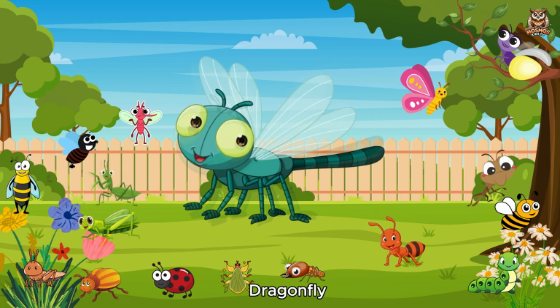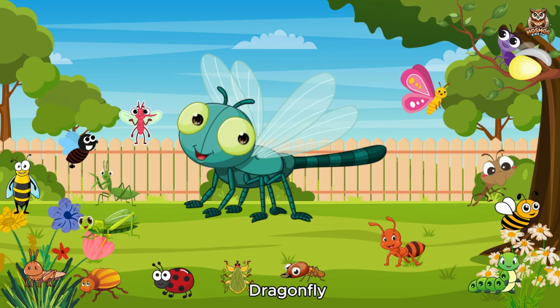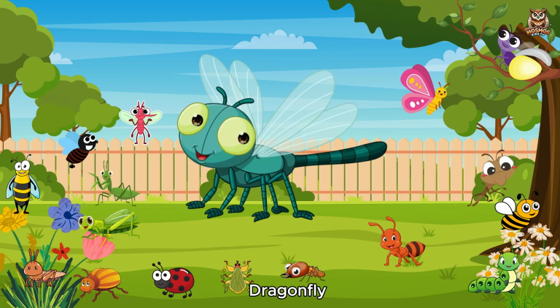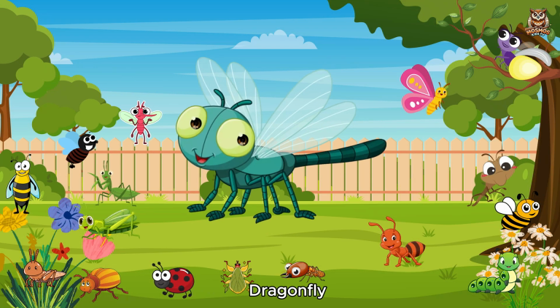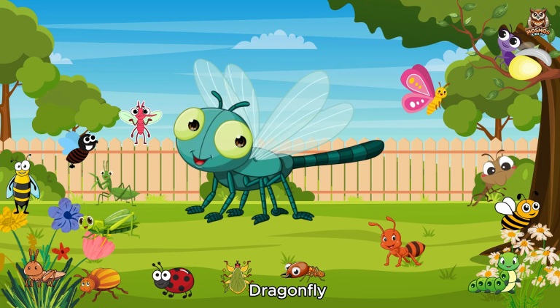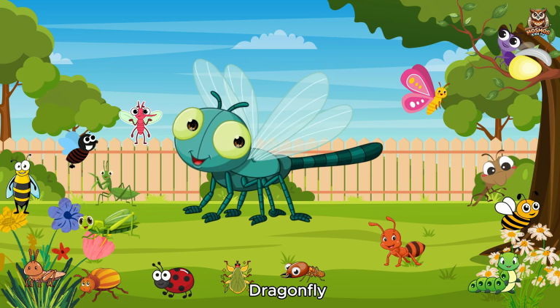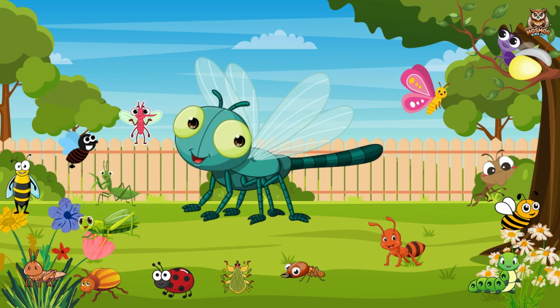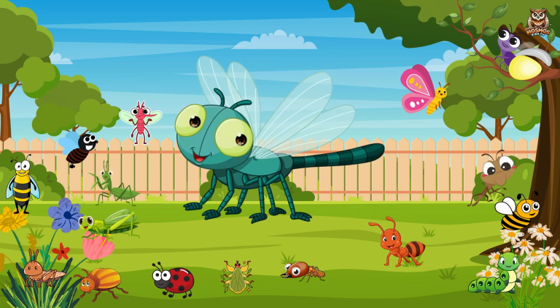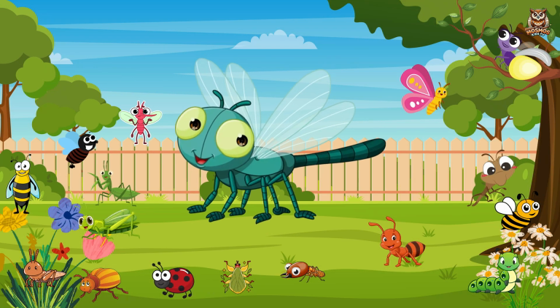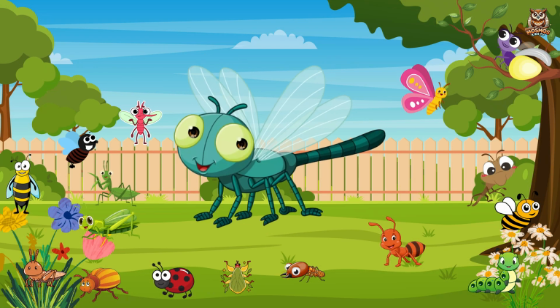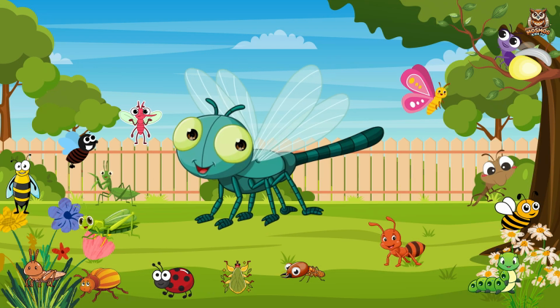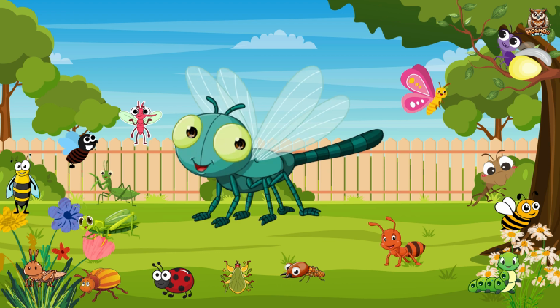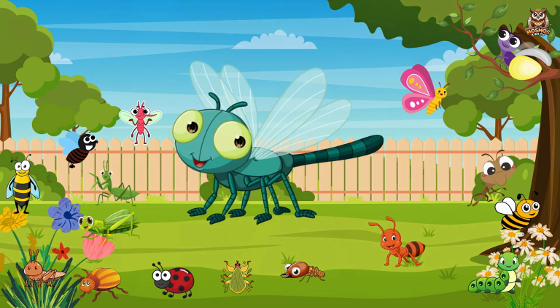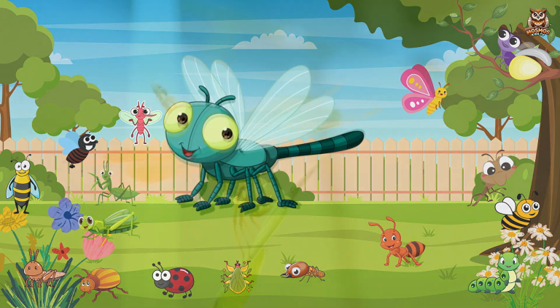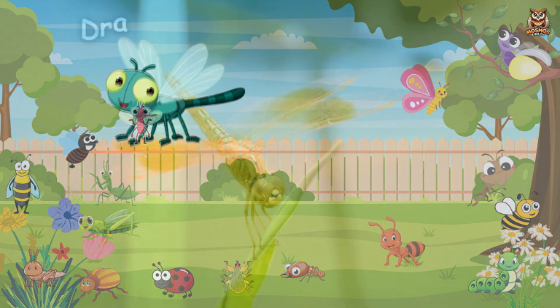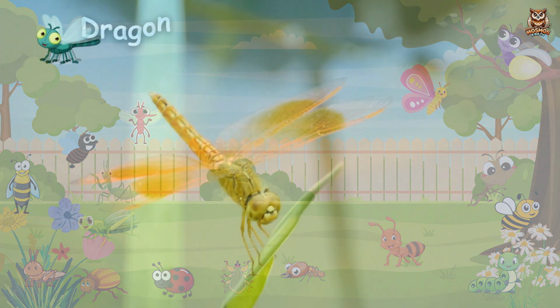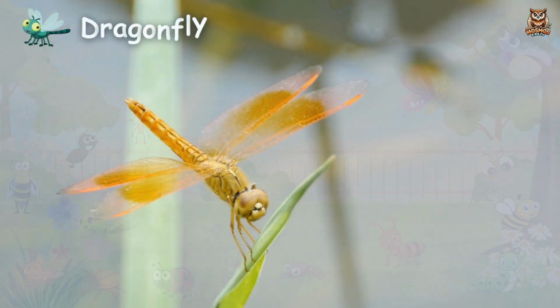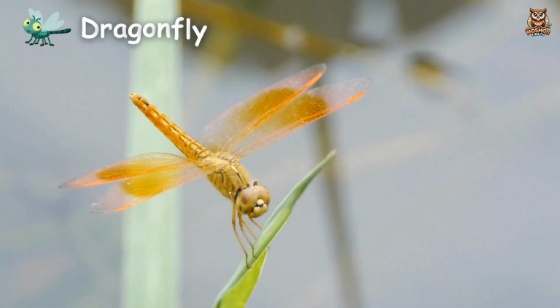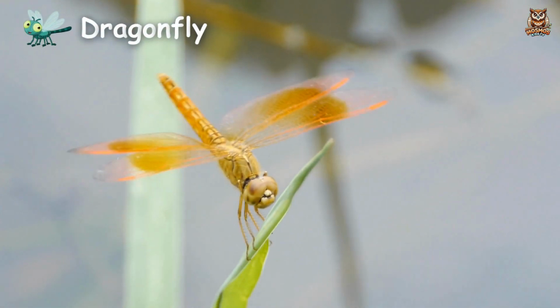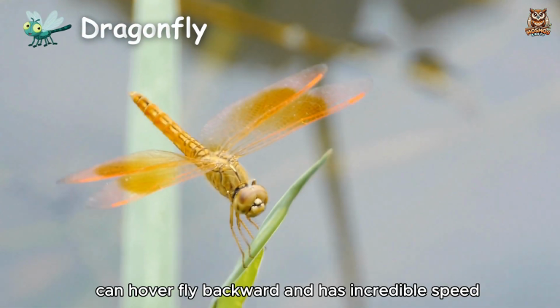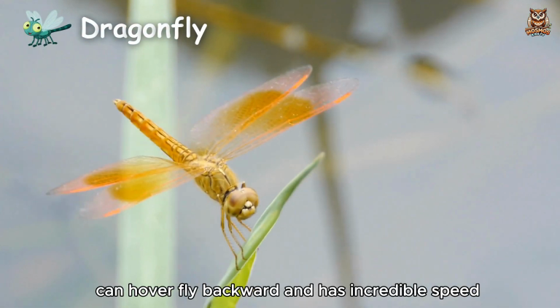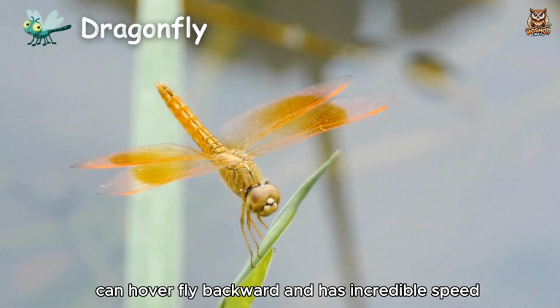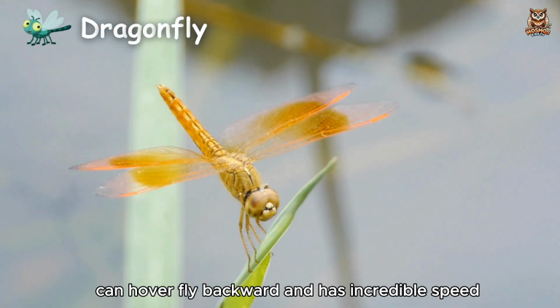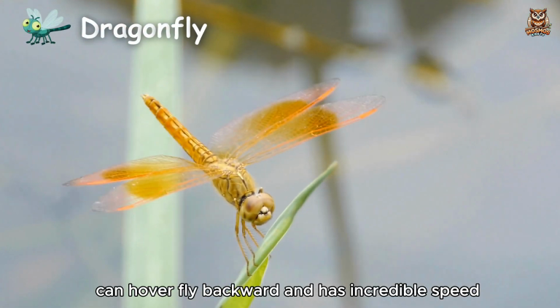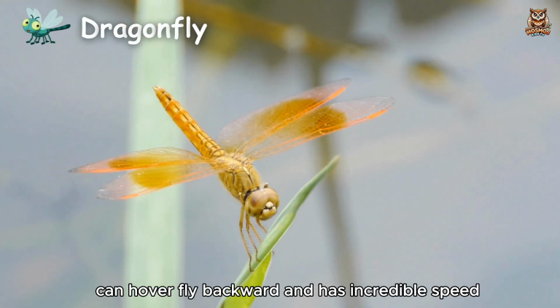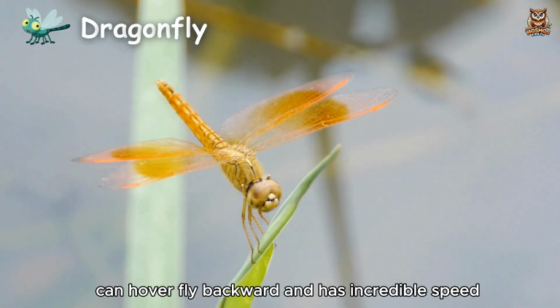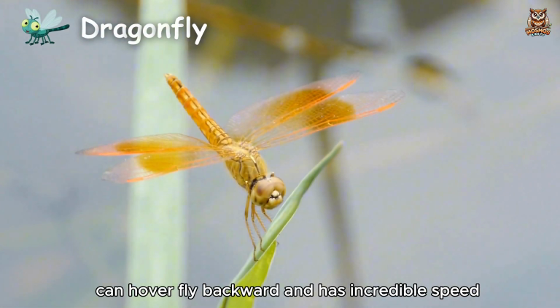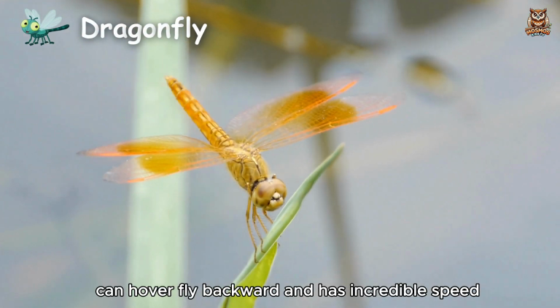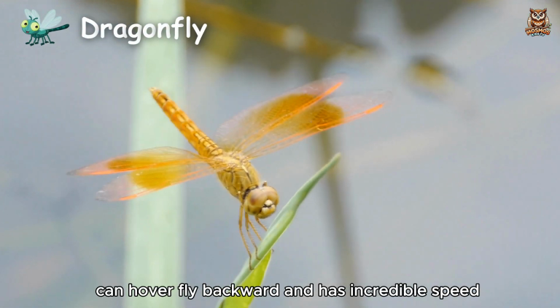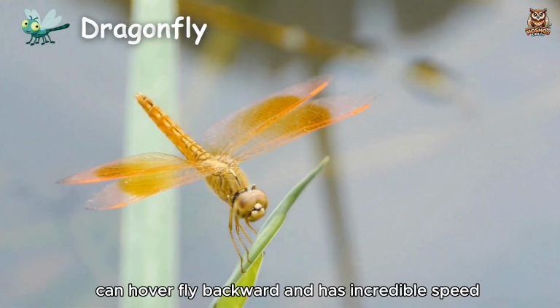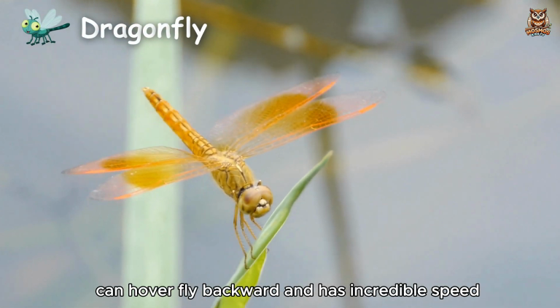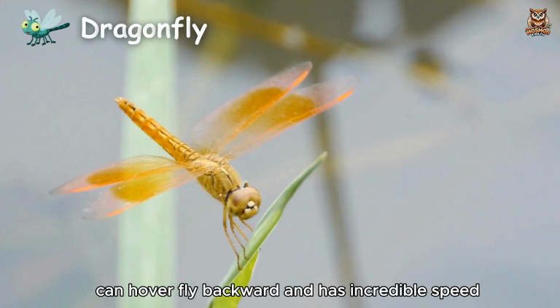Dragonfly. Can hover, fly backward, and has incredible speed.